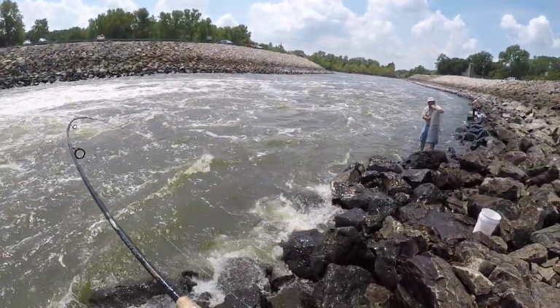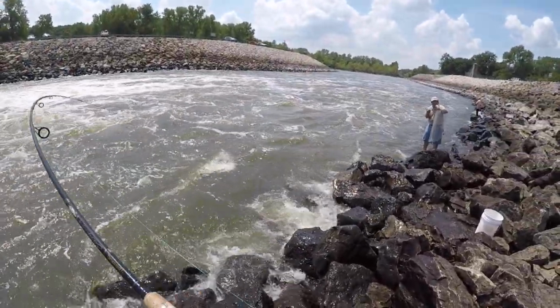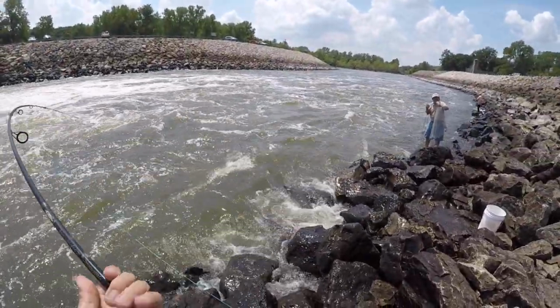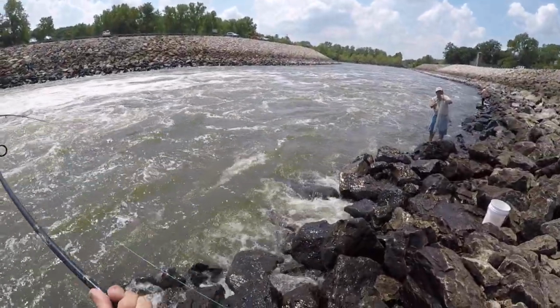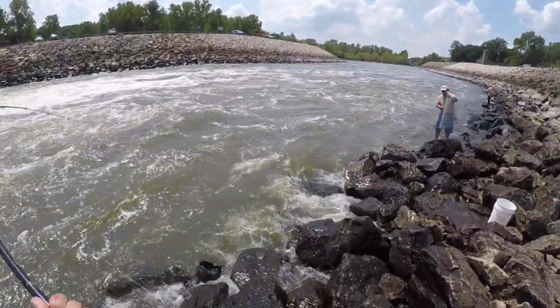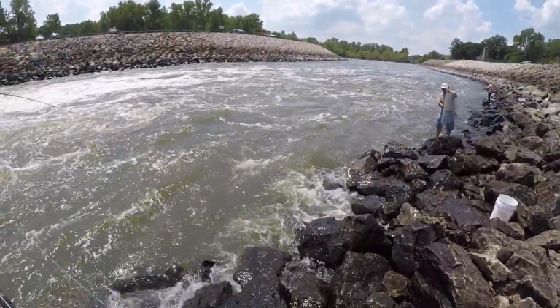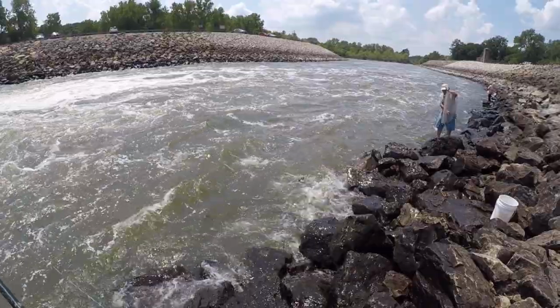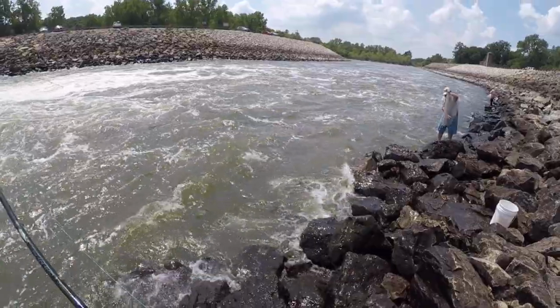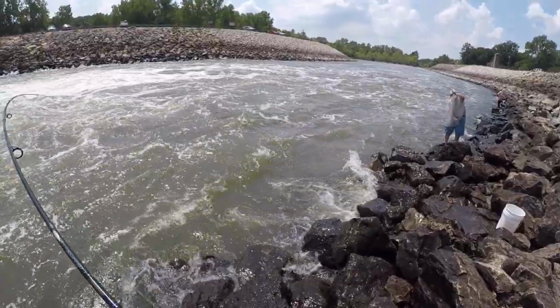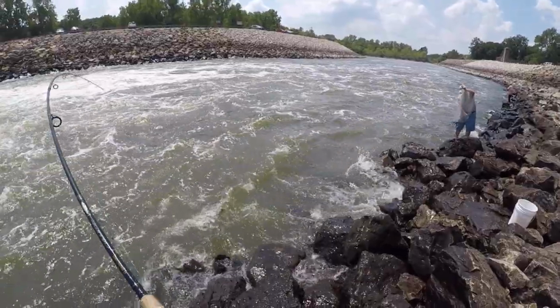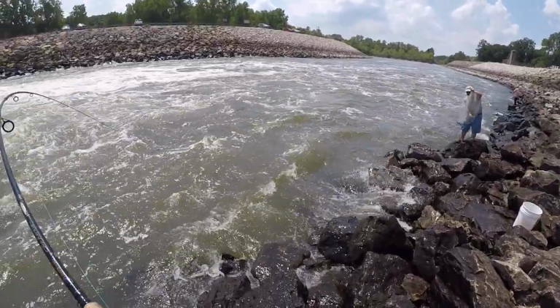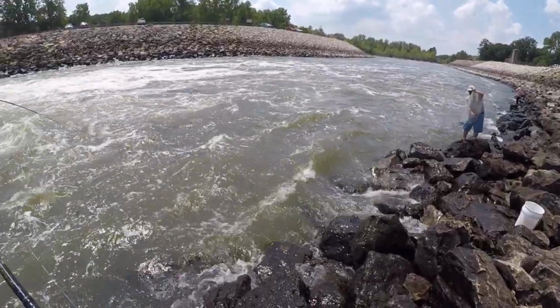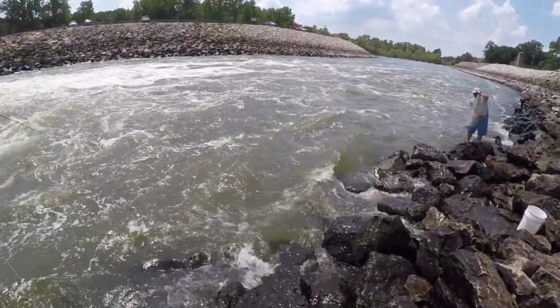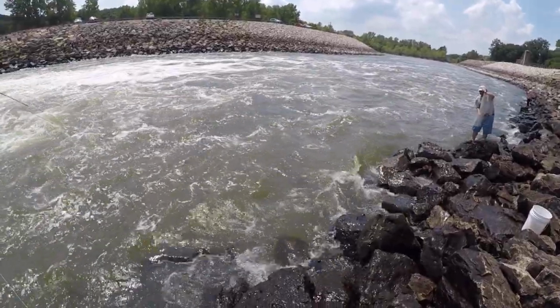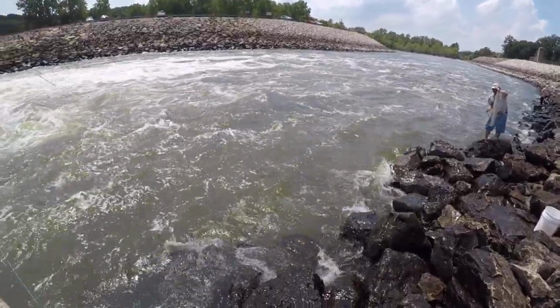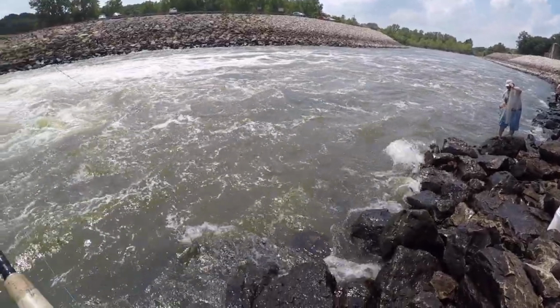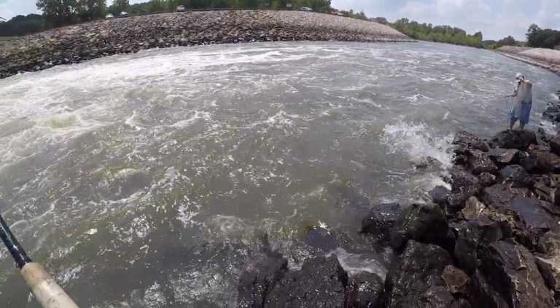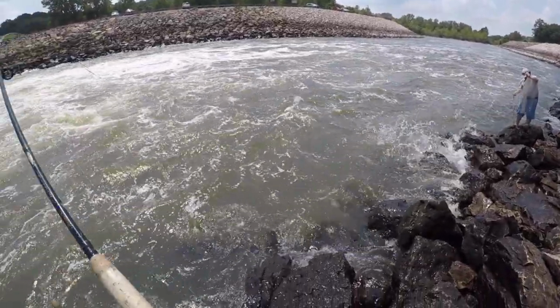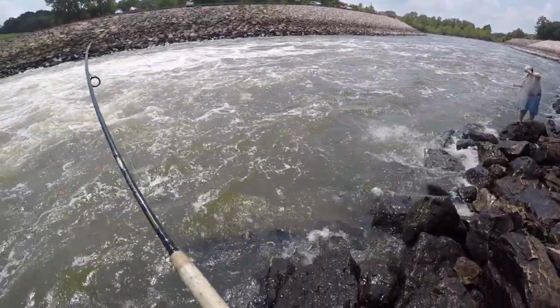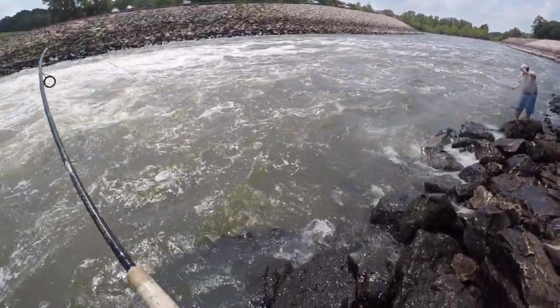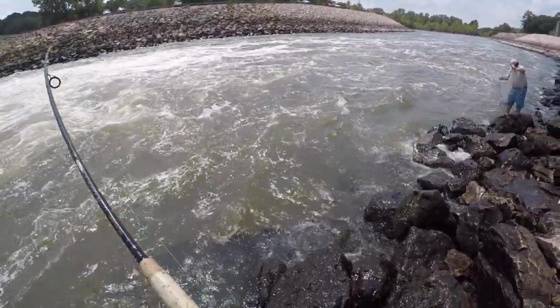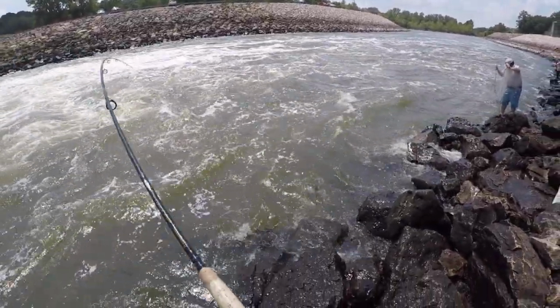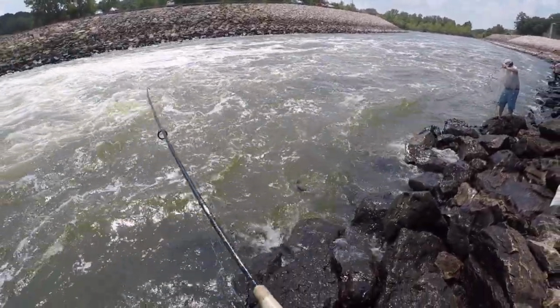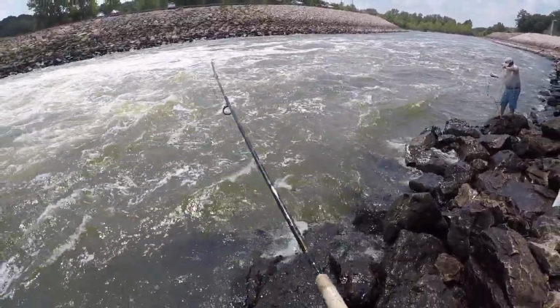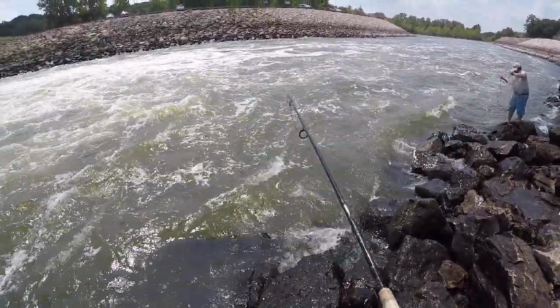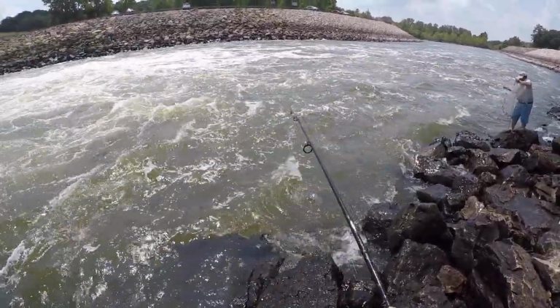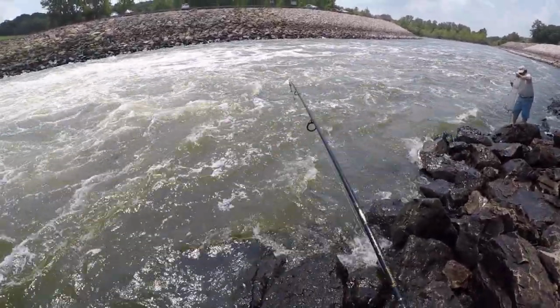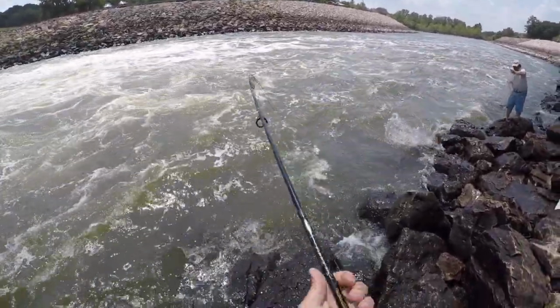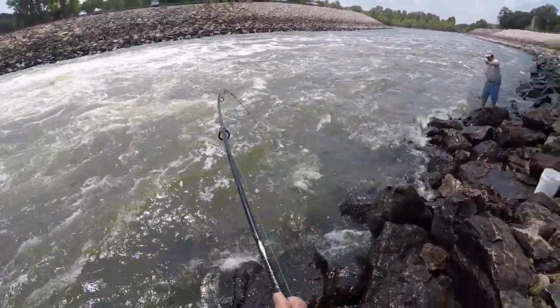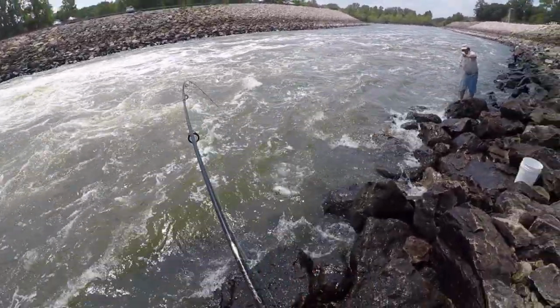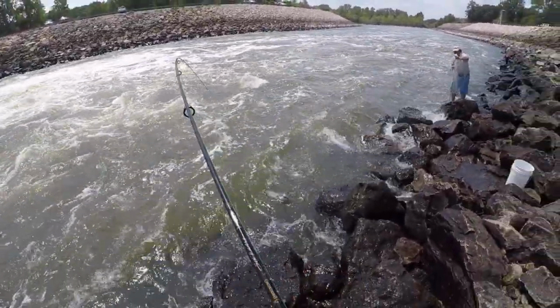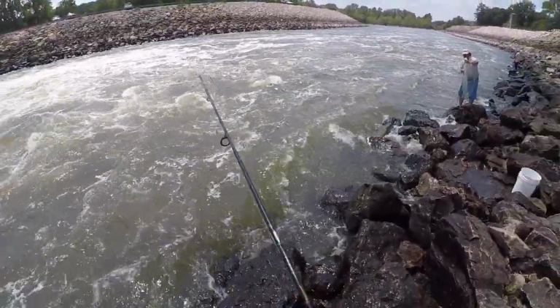Nice little blue on the same place as that other one — like a 2 or 3 pounder.